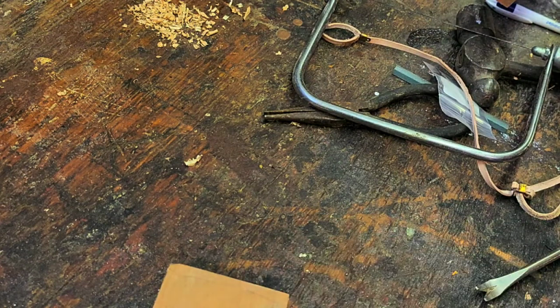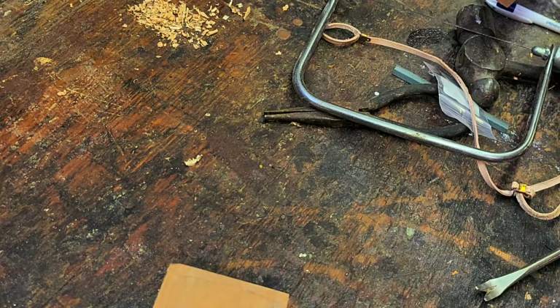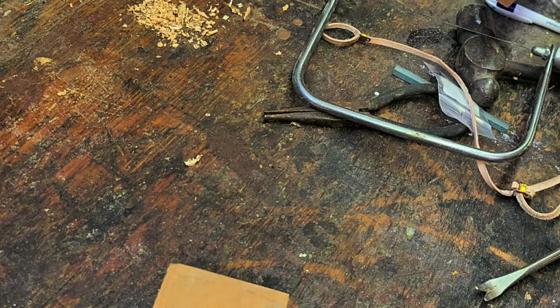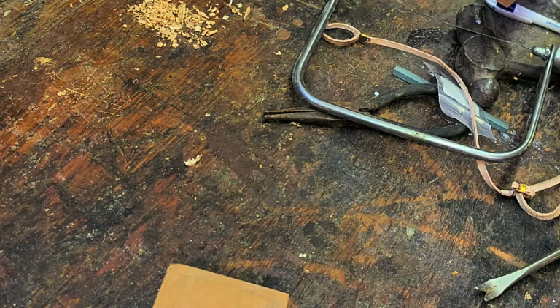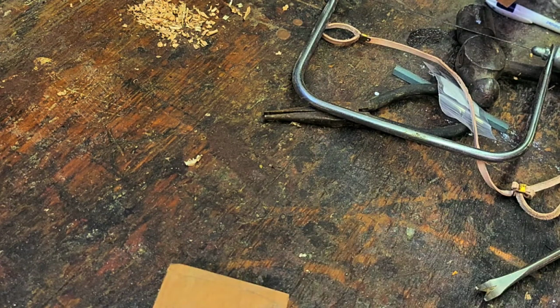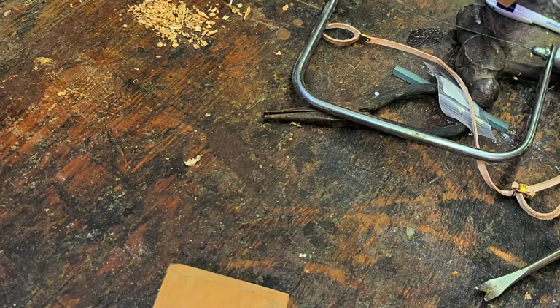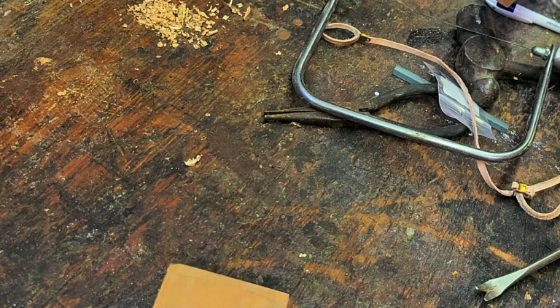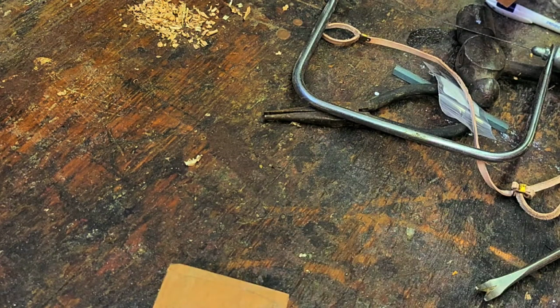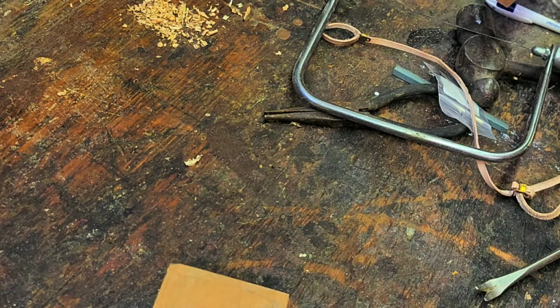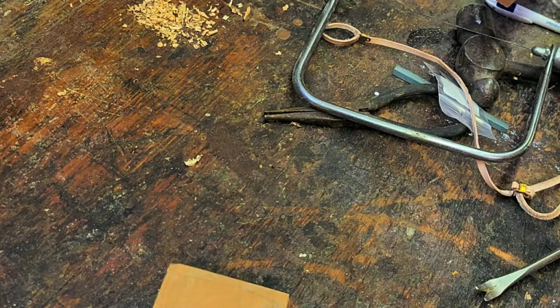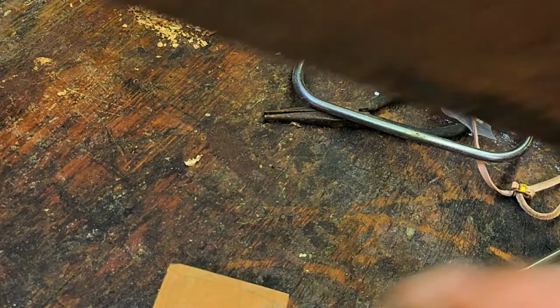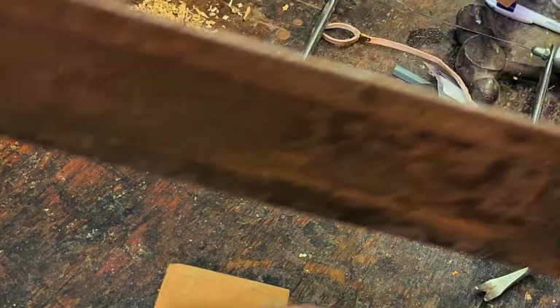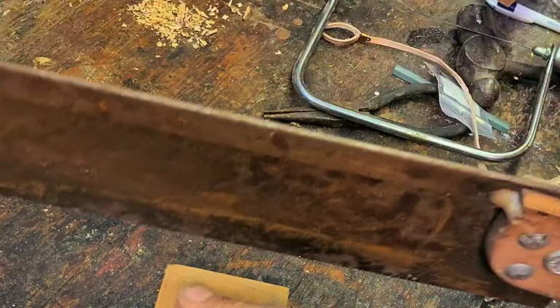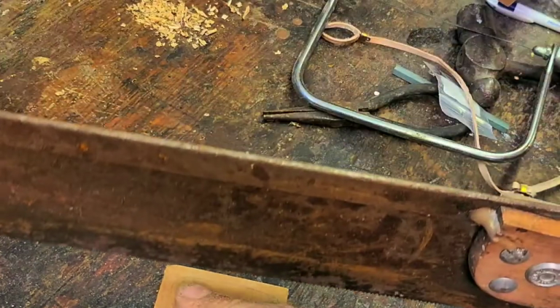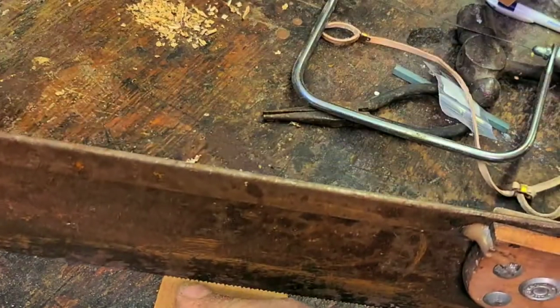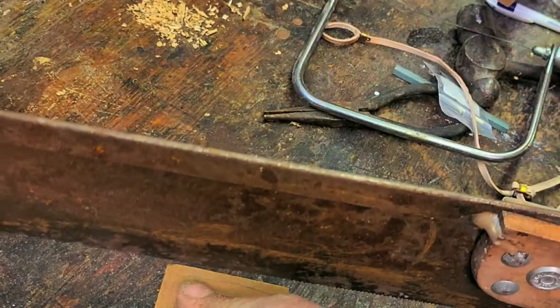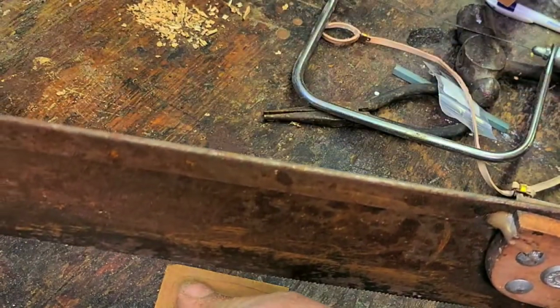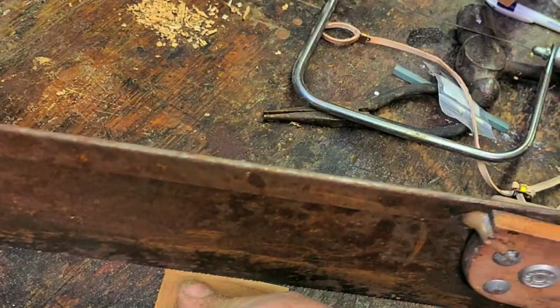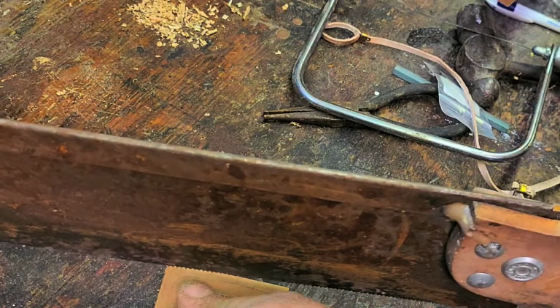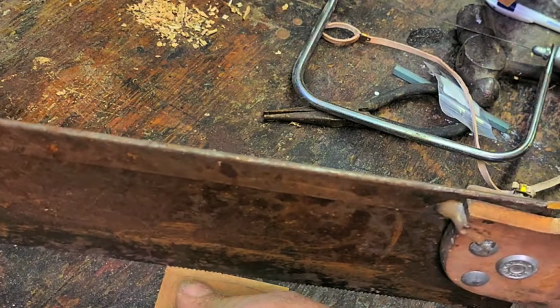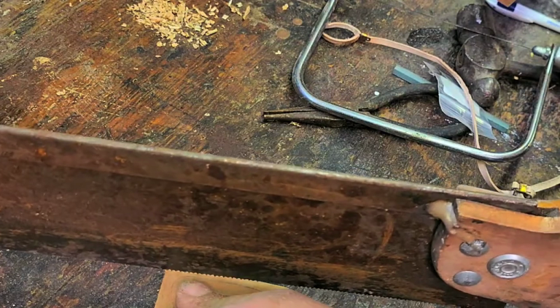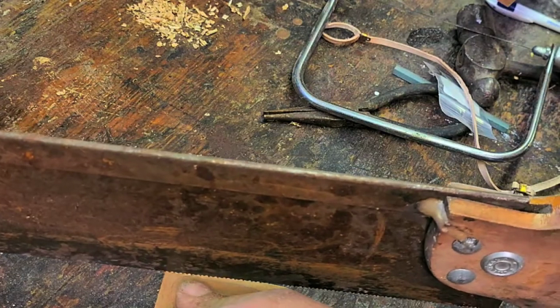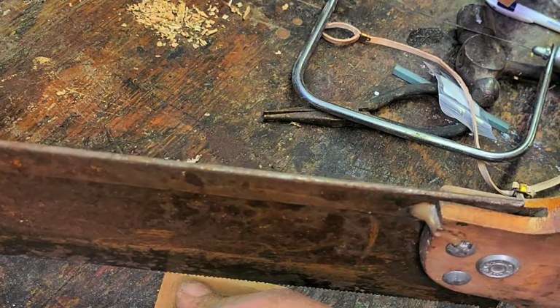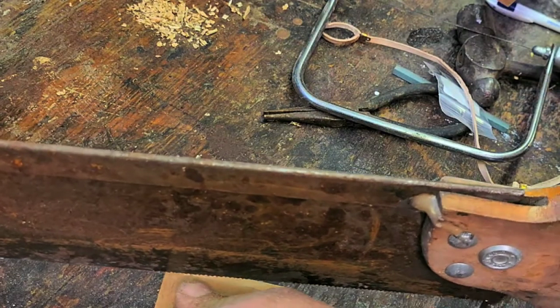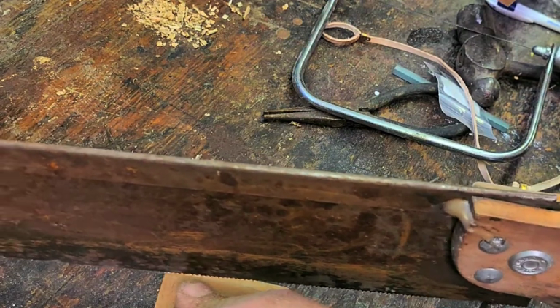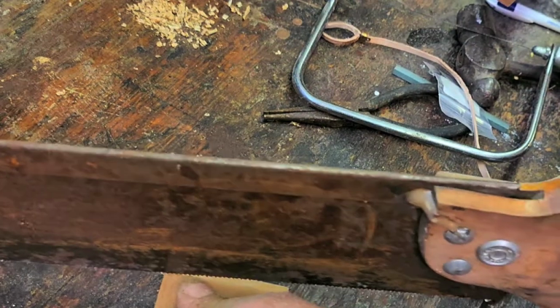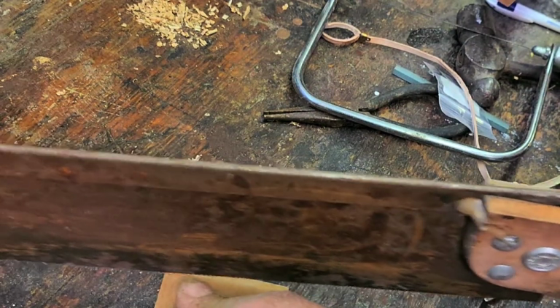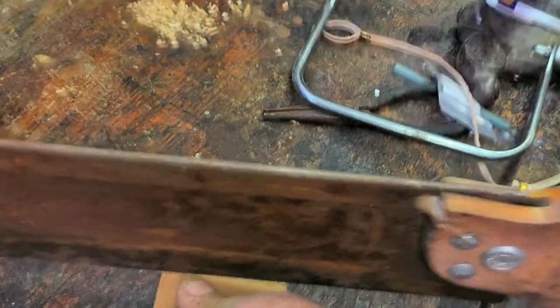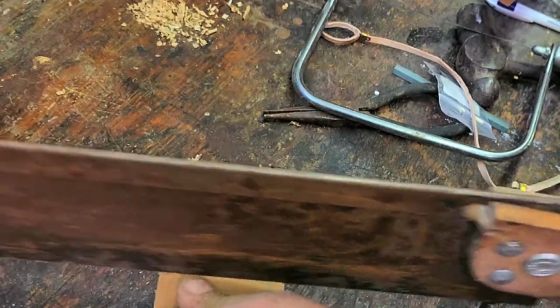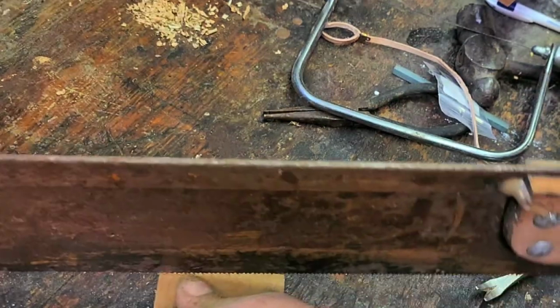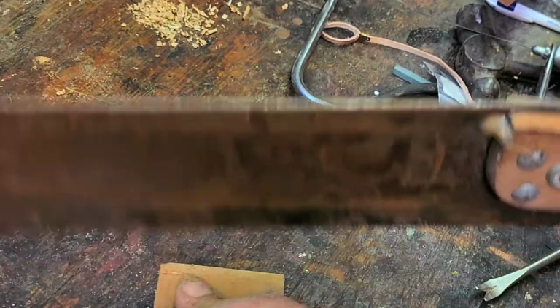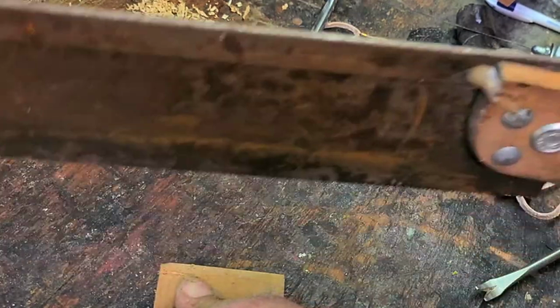I'm going to cut those lines down first, and then I'm in the ballpark.